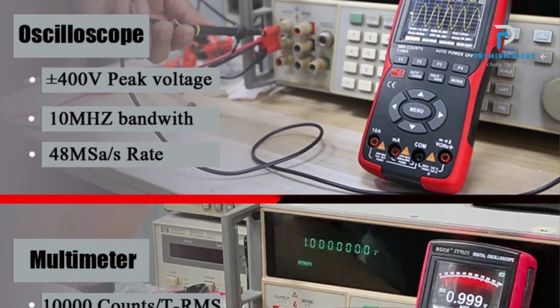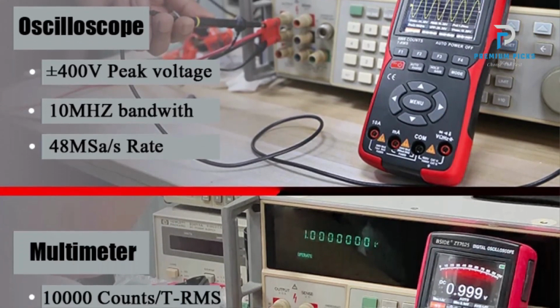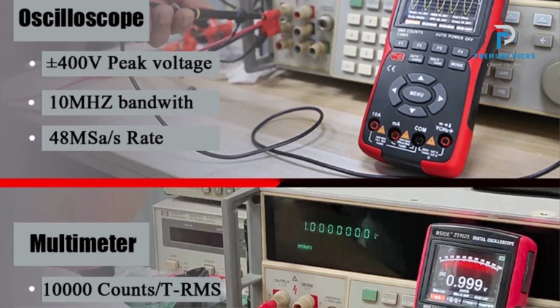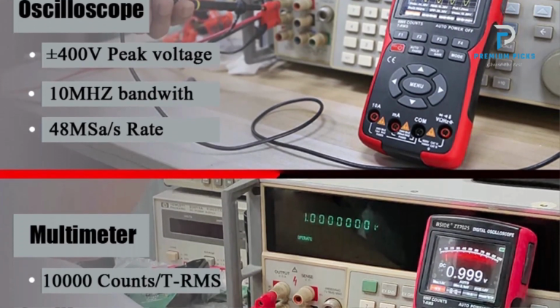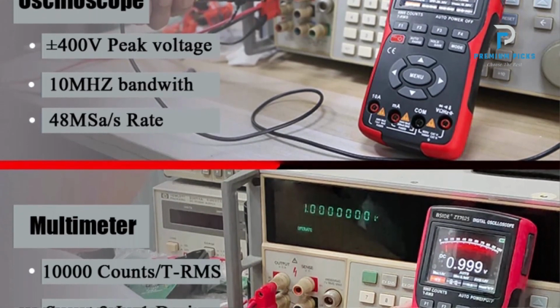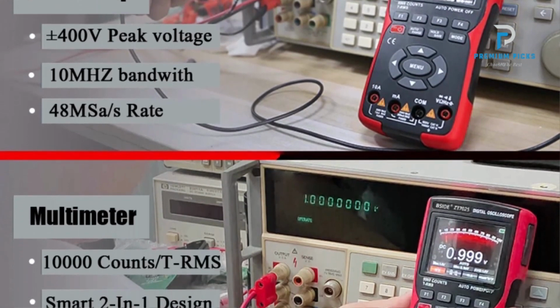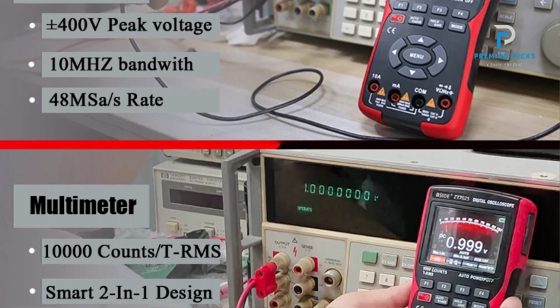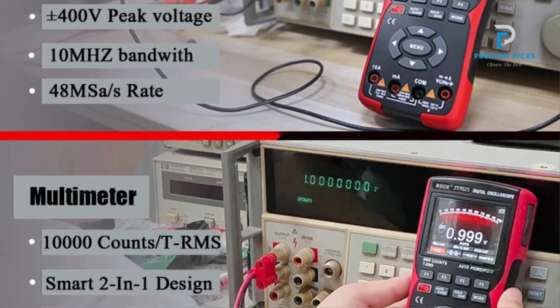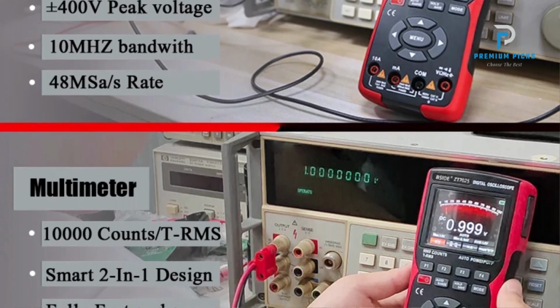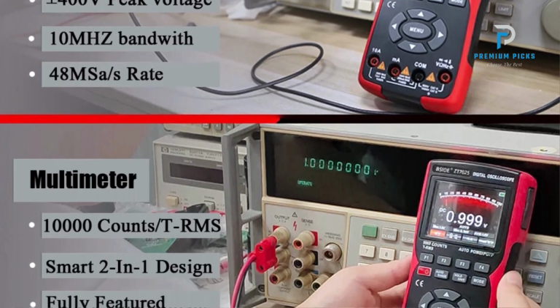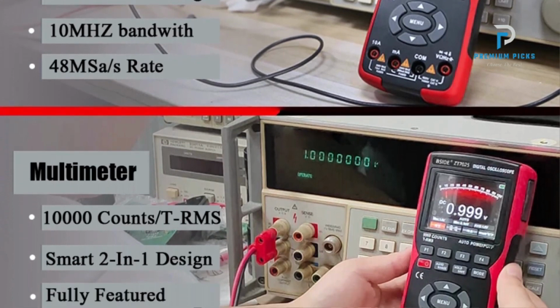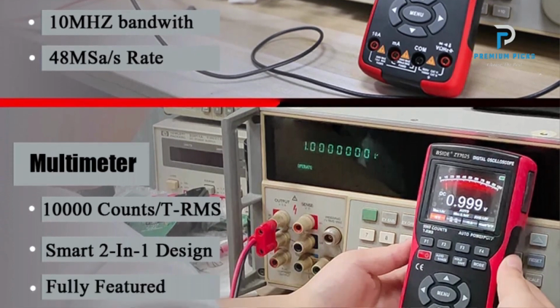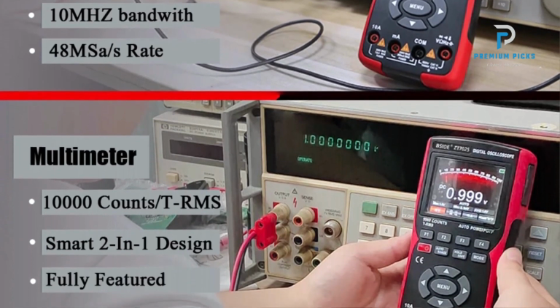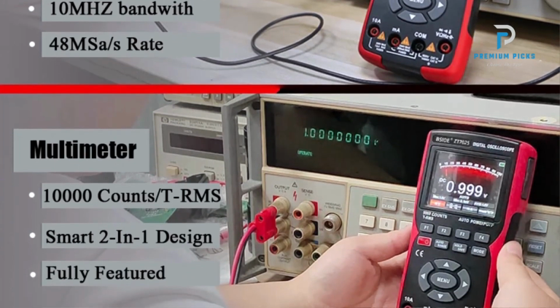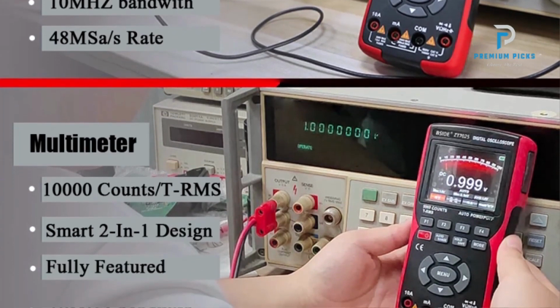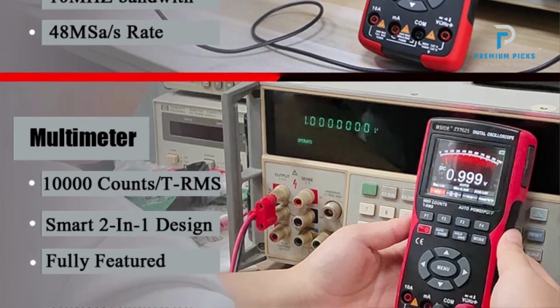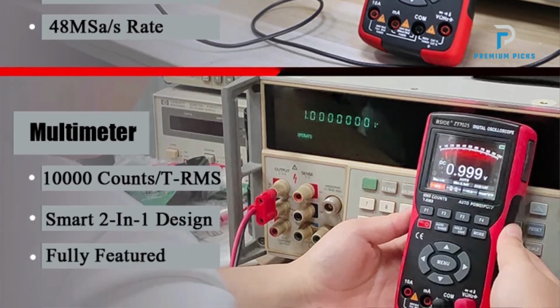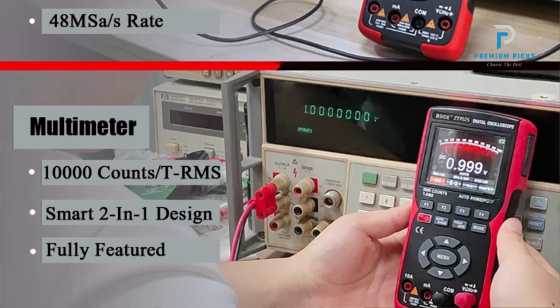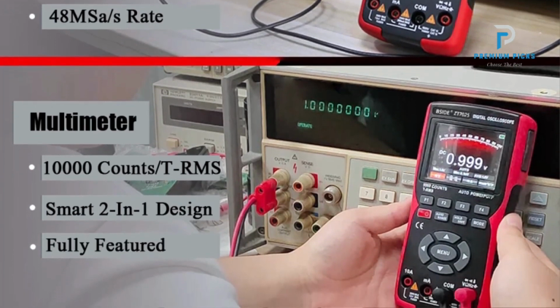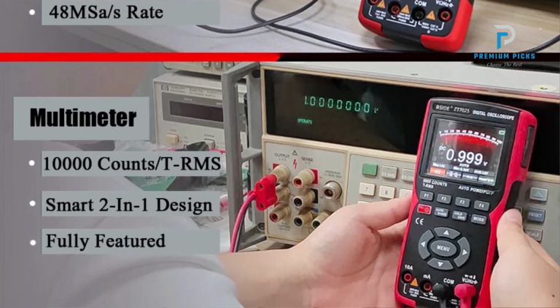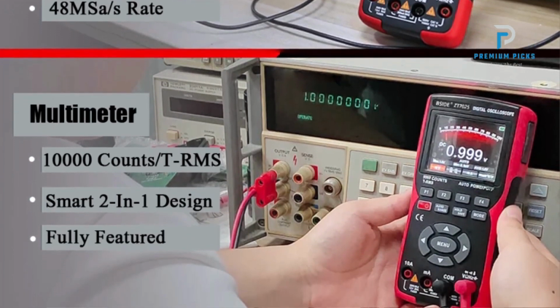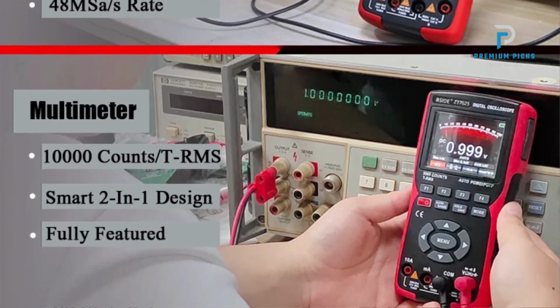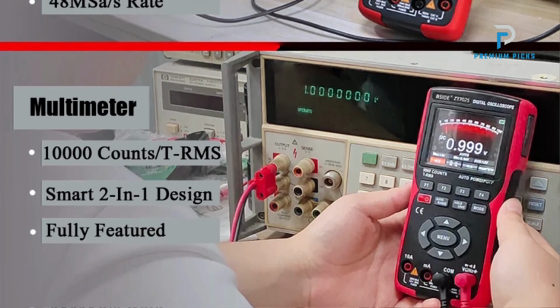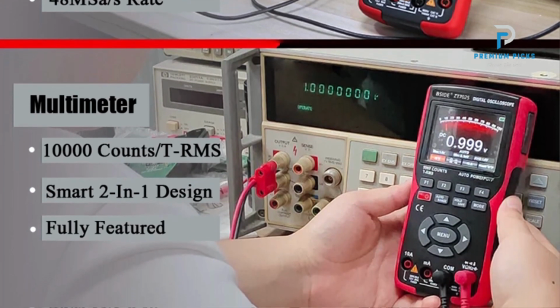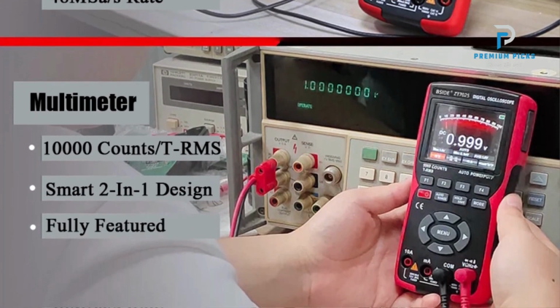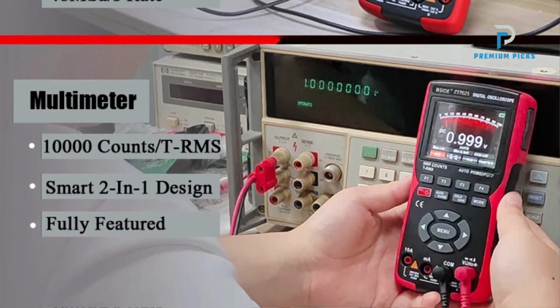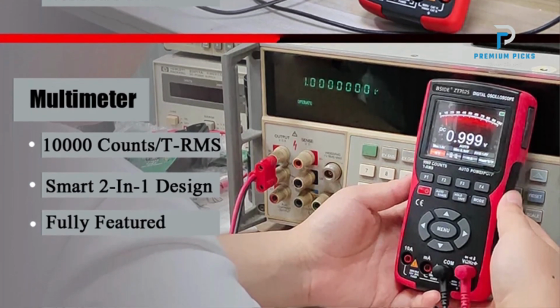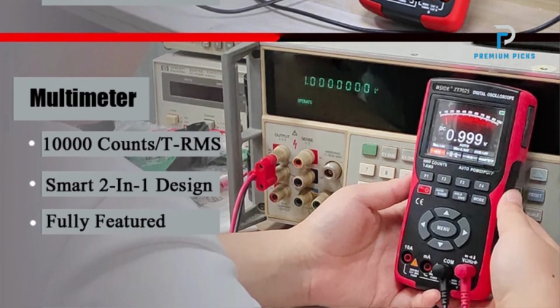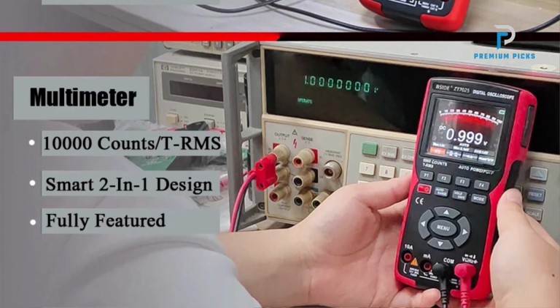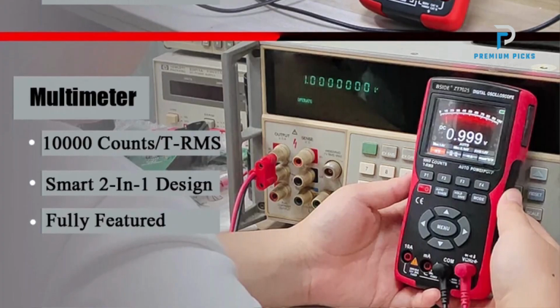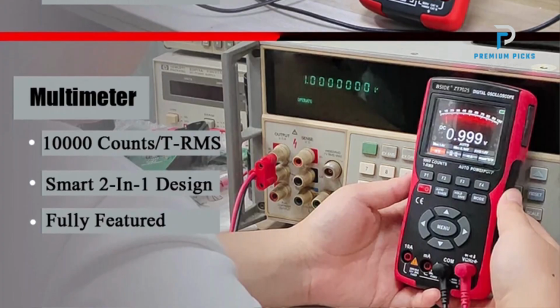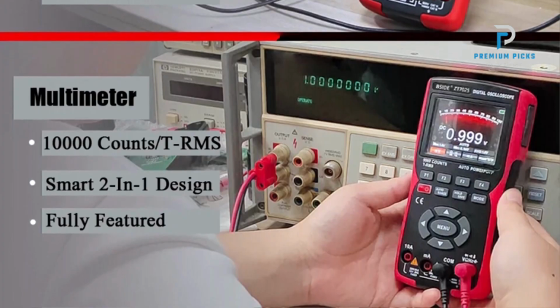The device has a 10MHz bandwidth, suitable for a variety of testing needs, offering adequate coverage for basic to intermediate signal analysis.